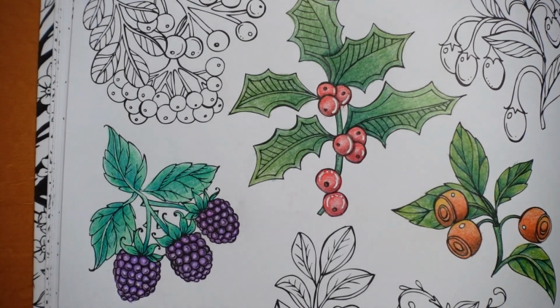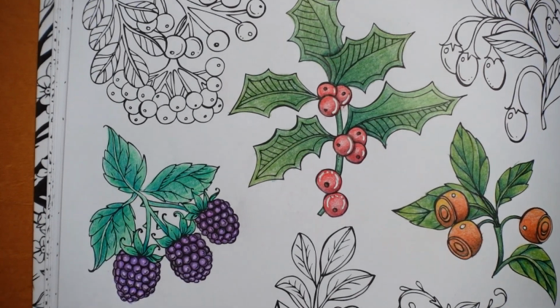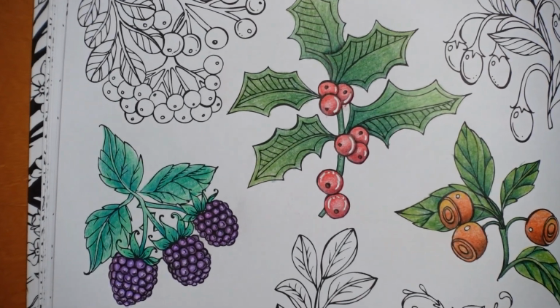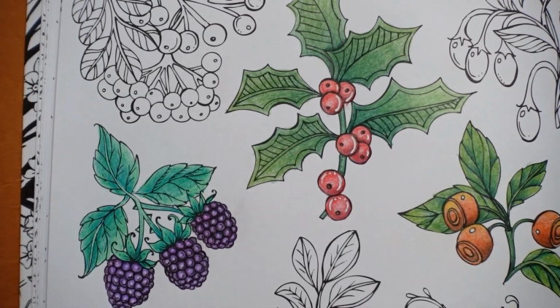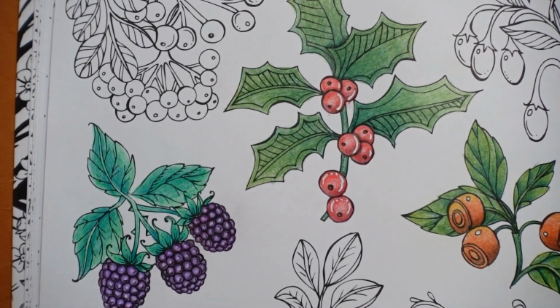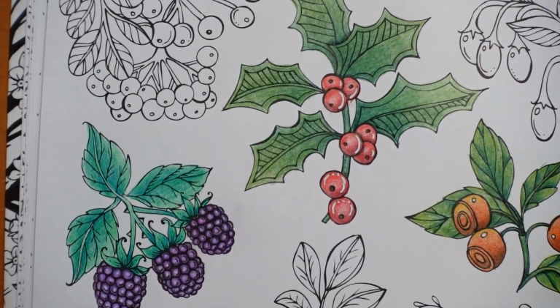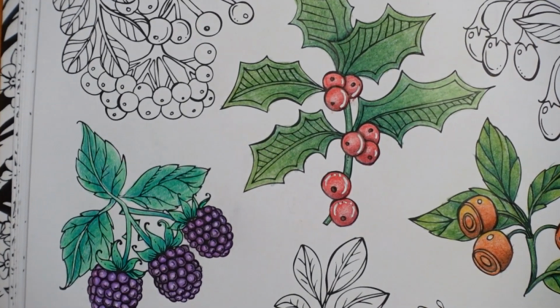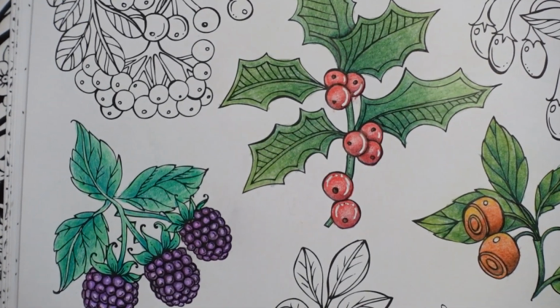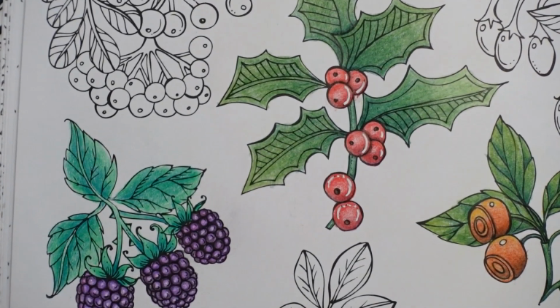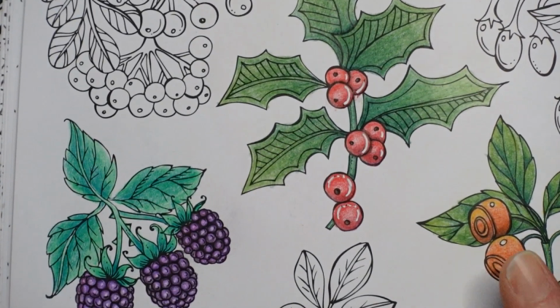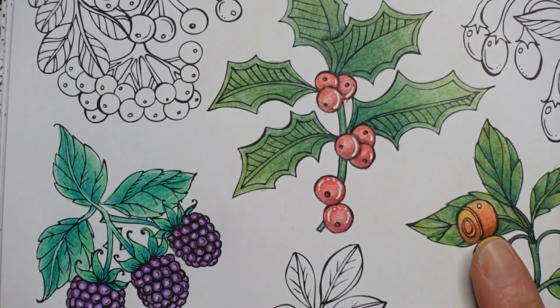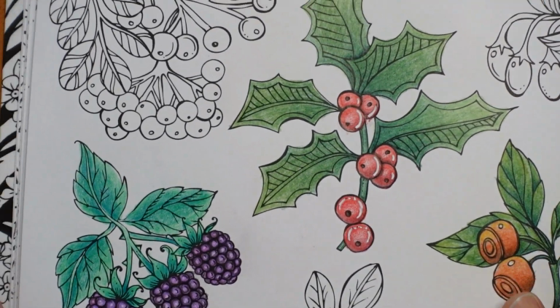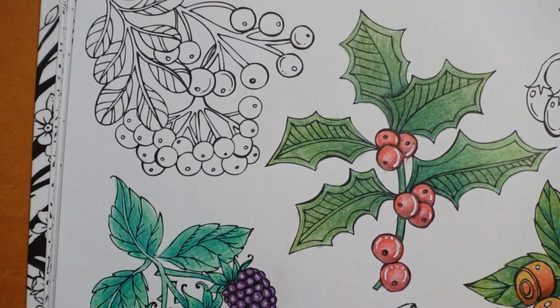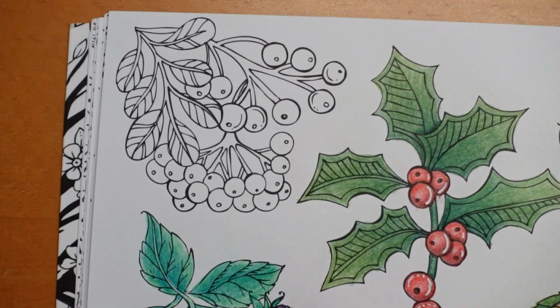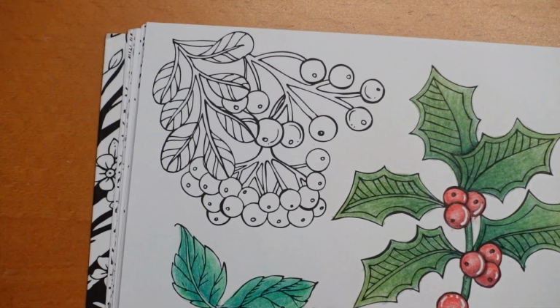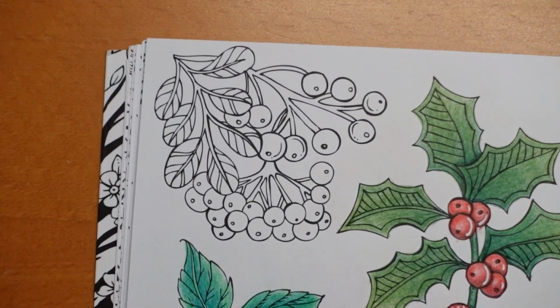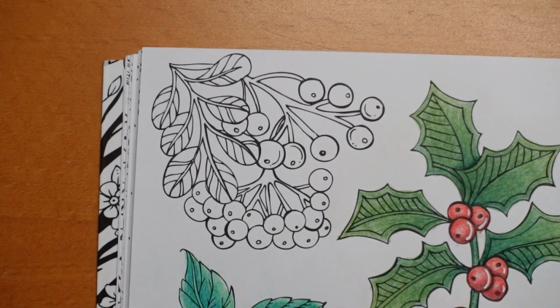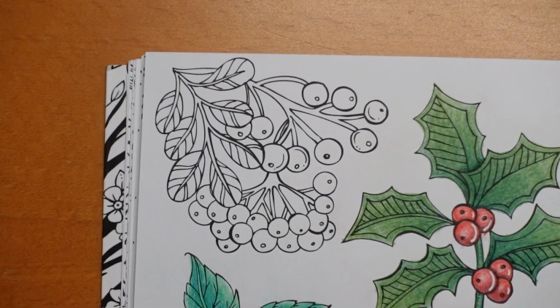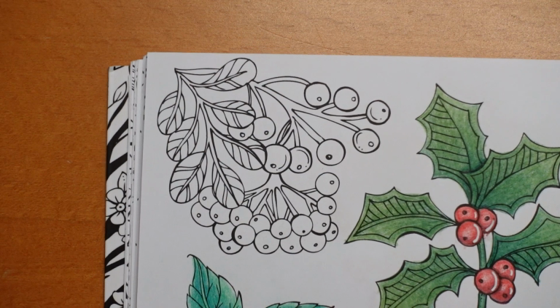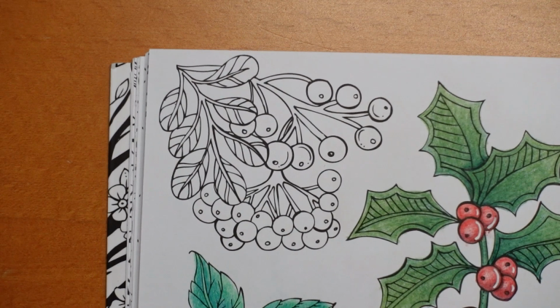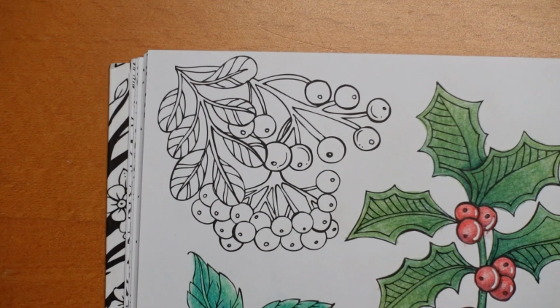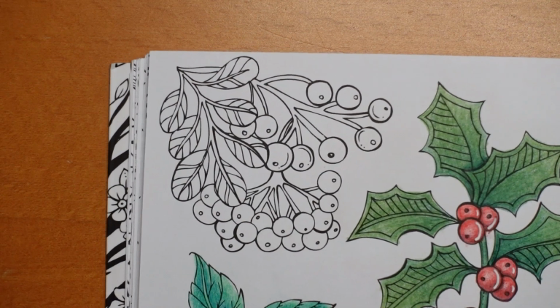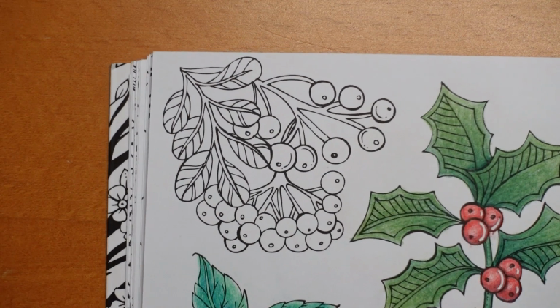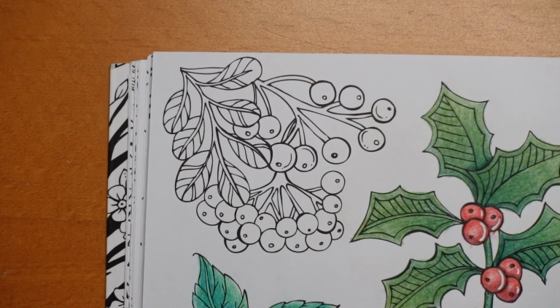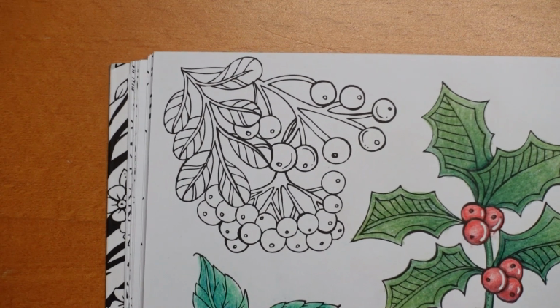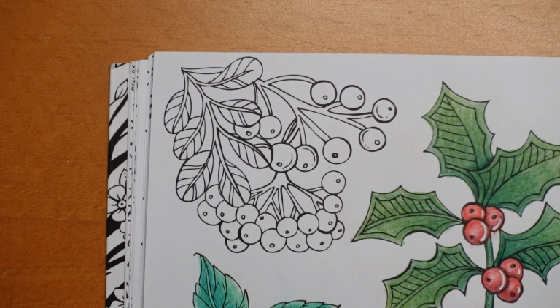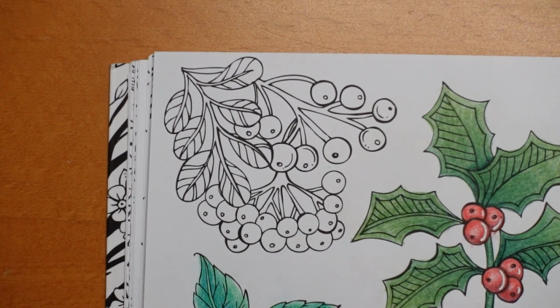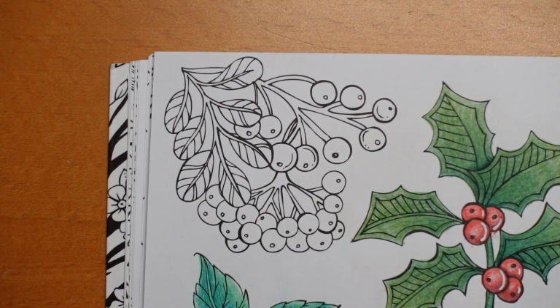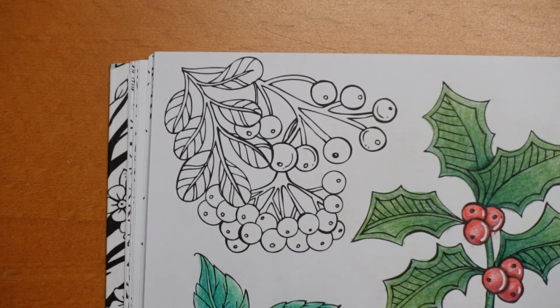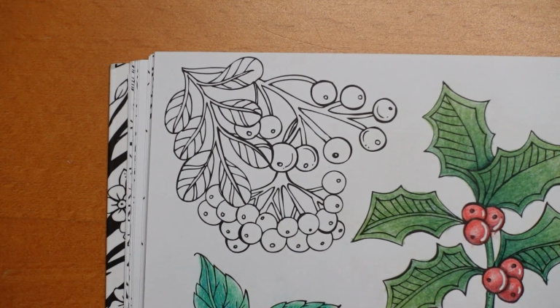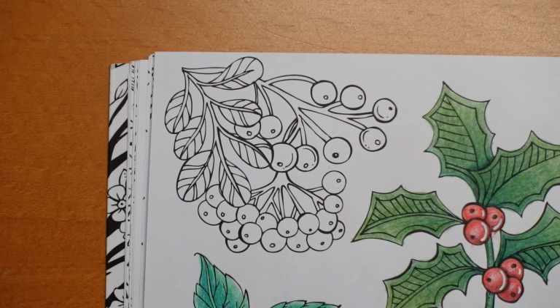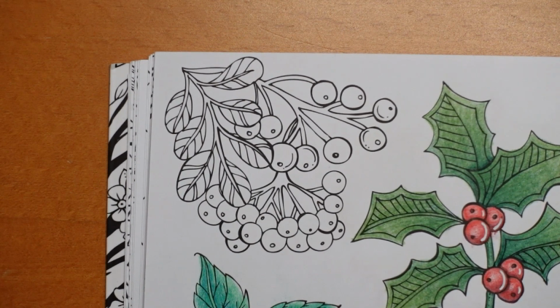The reason I was asking was because I really like colouring berries, and I don't know if you just get bored of seeing so many coloured.